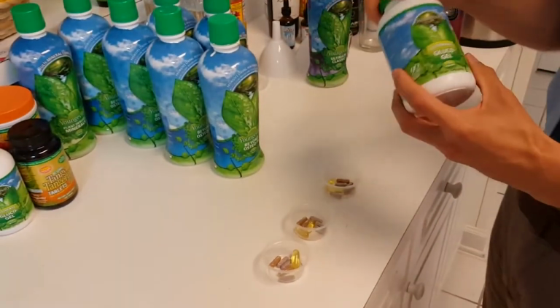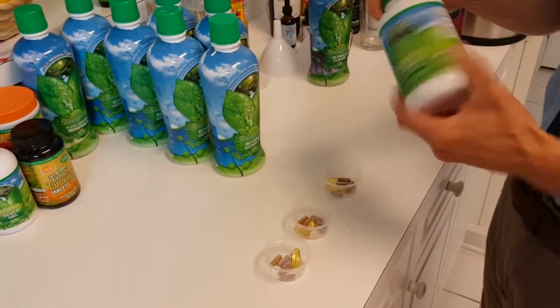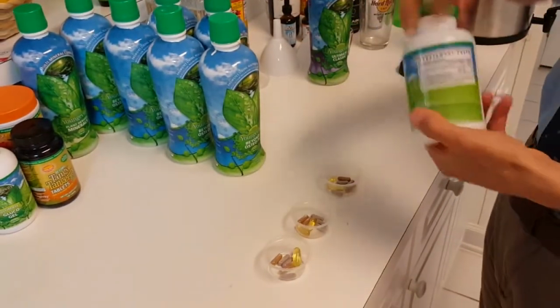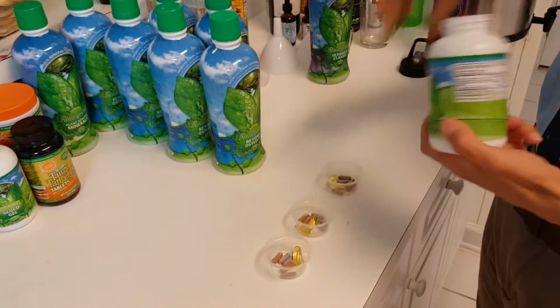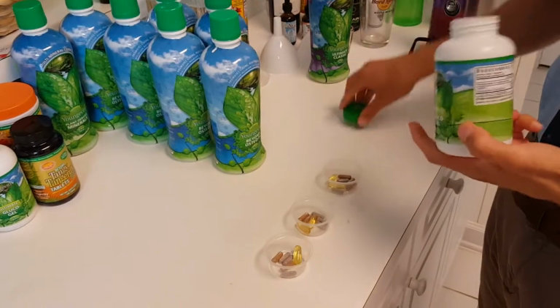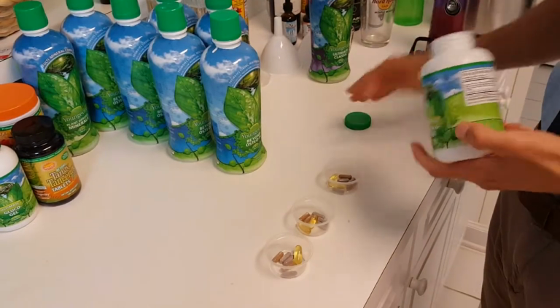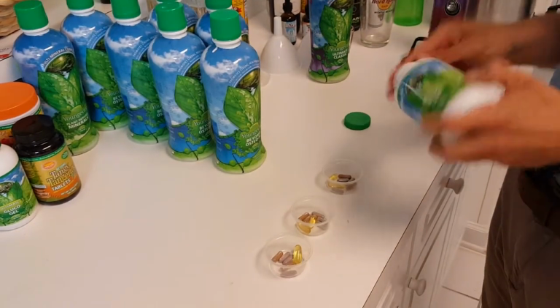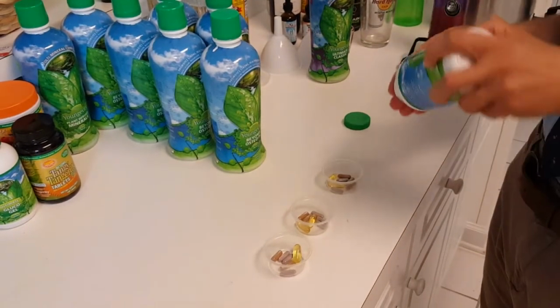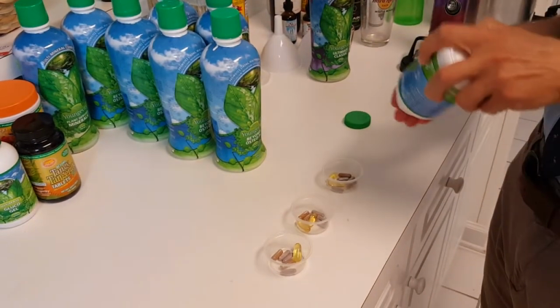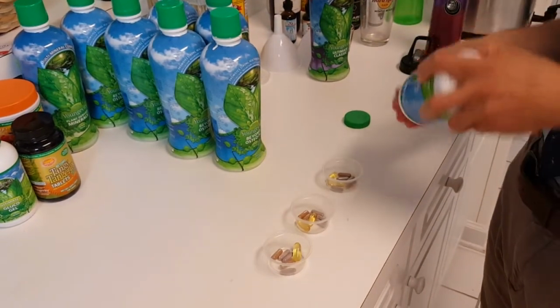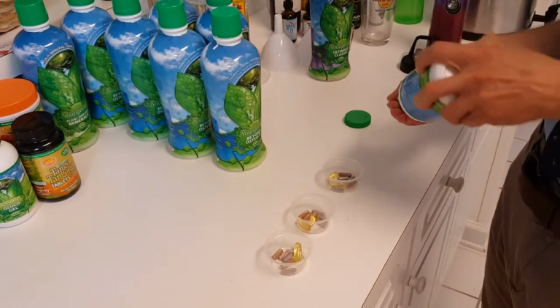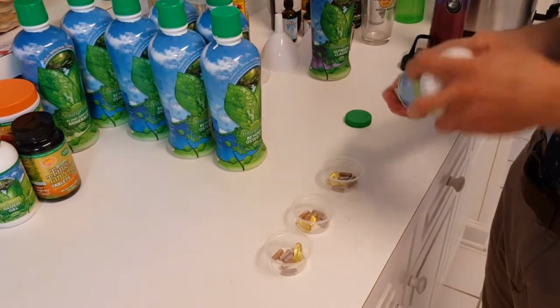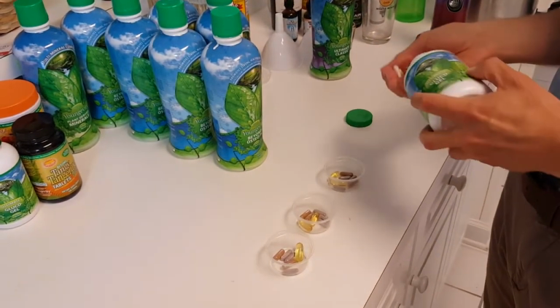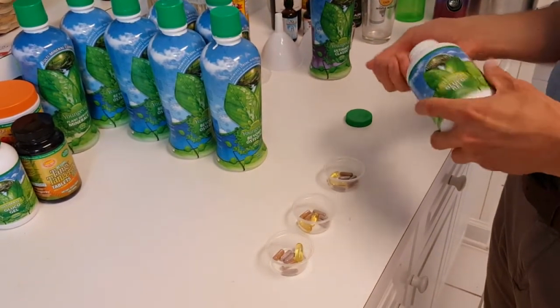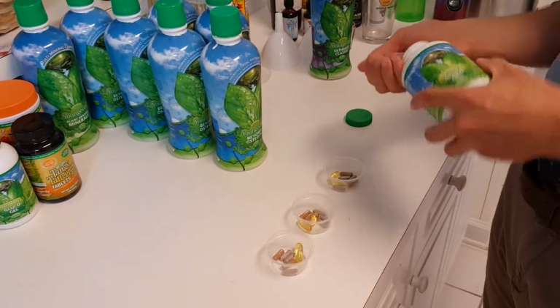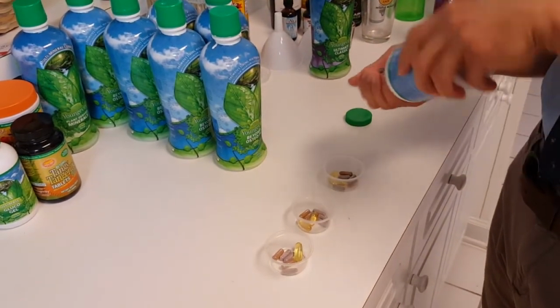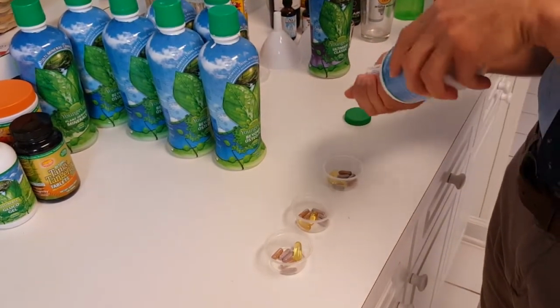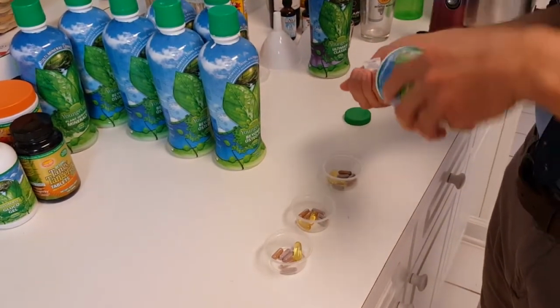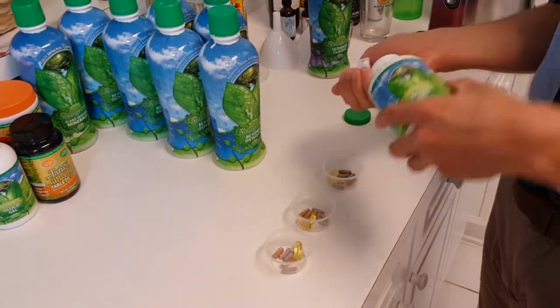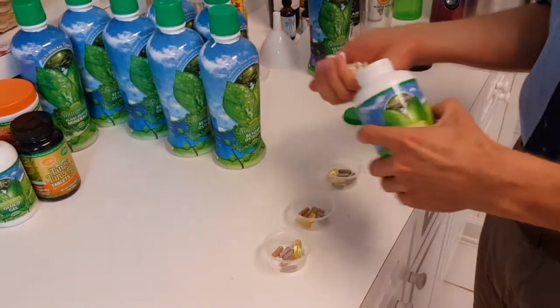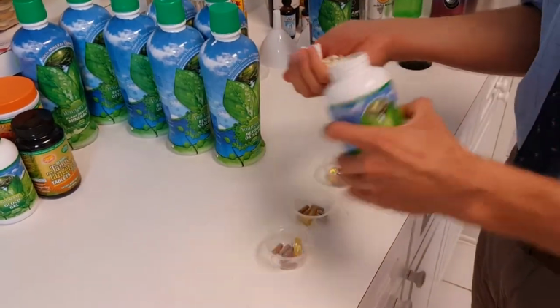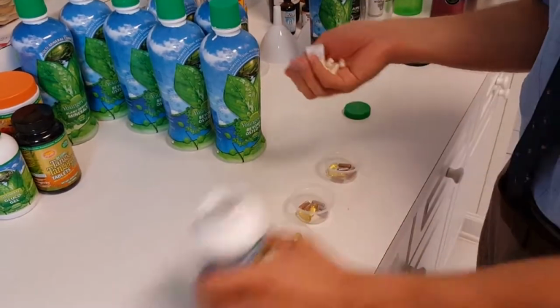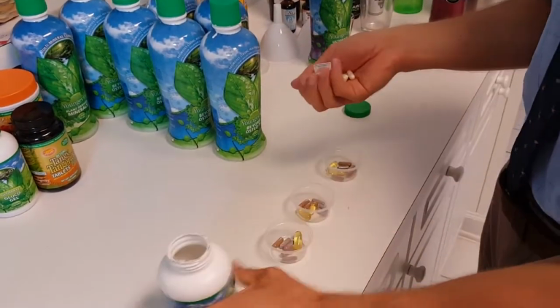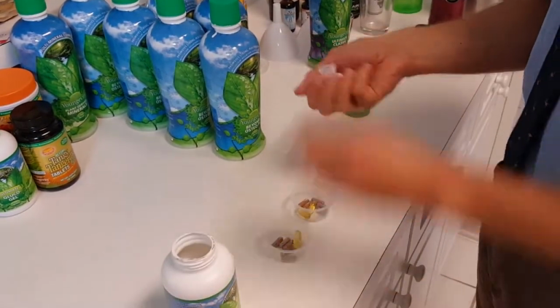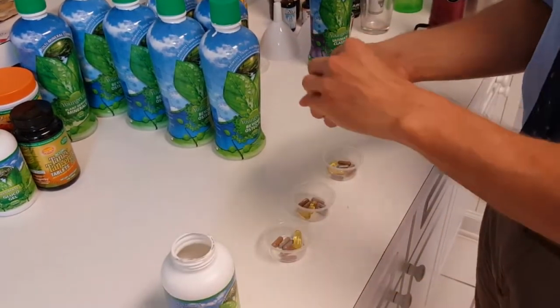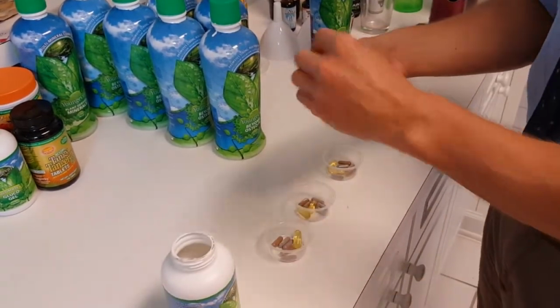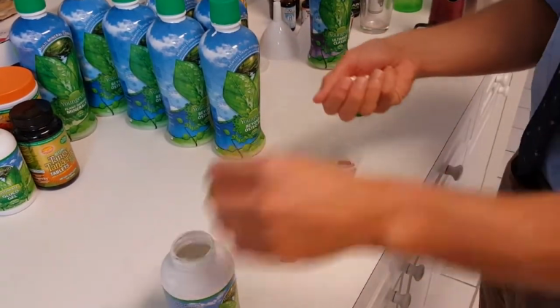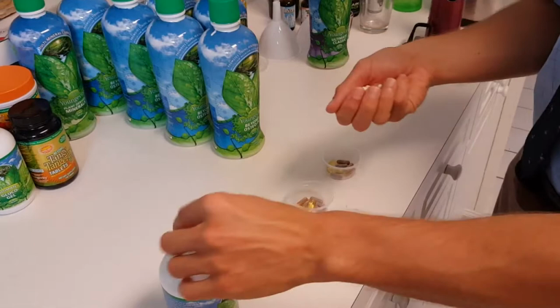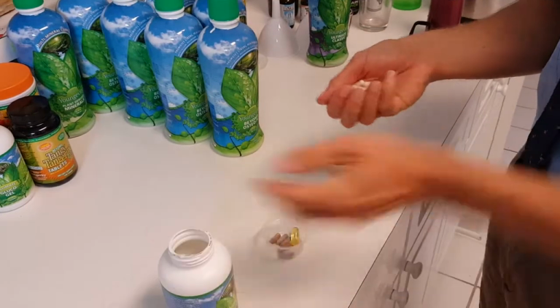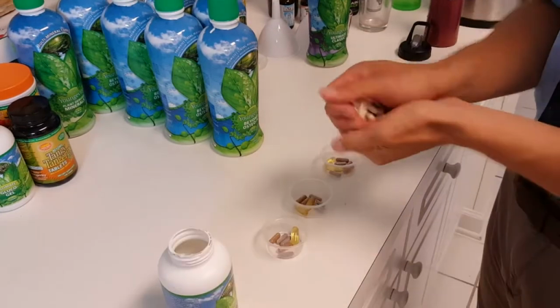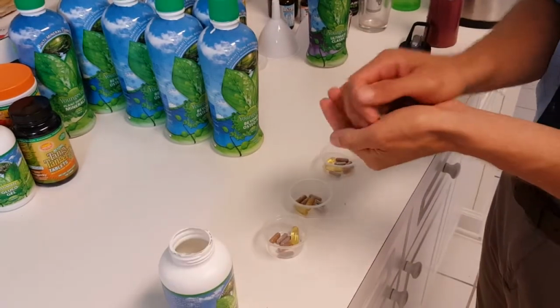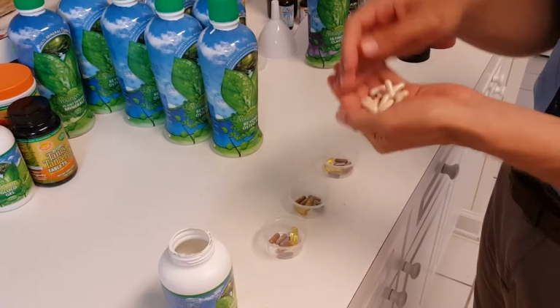Glucogel — one tab for 10 pounds. So that means I need to take 15 all day, split it up three ways — it's five, five, and five.